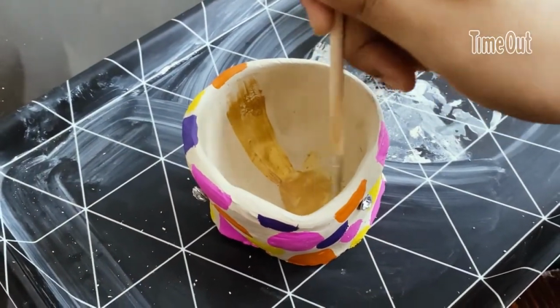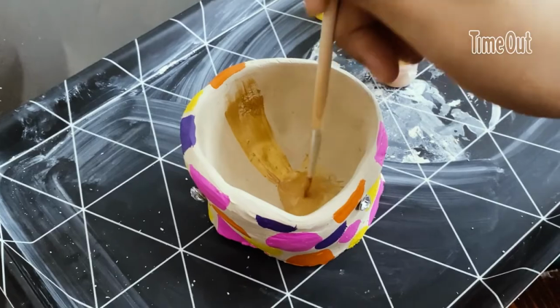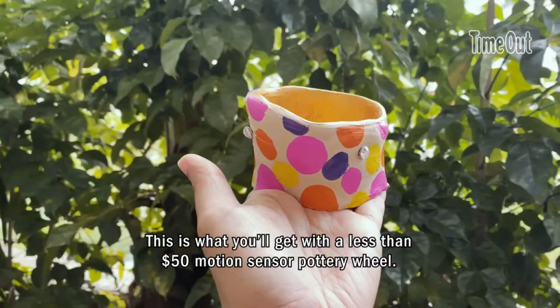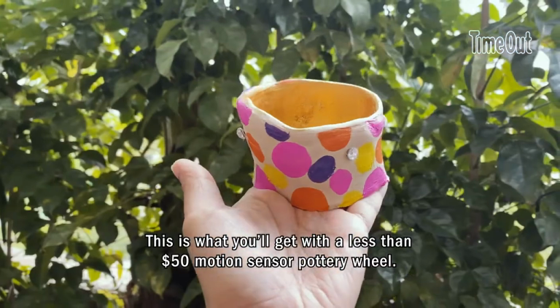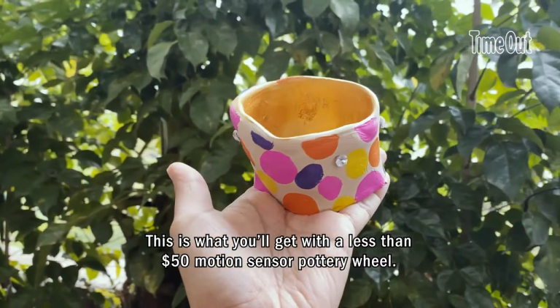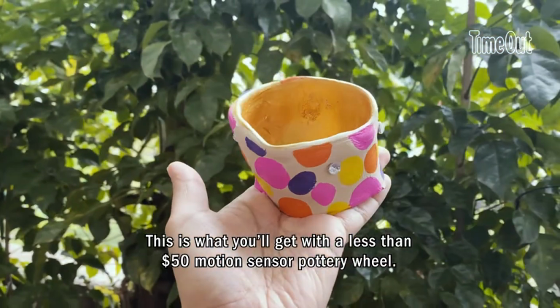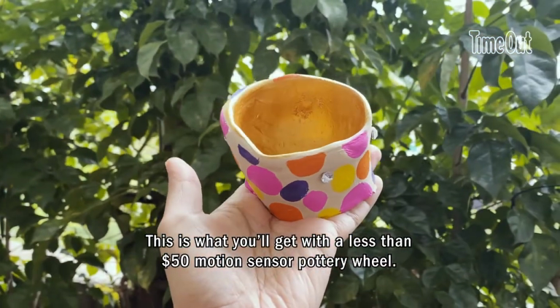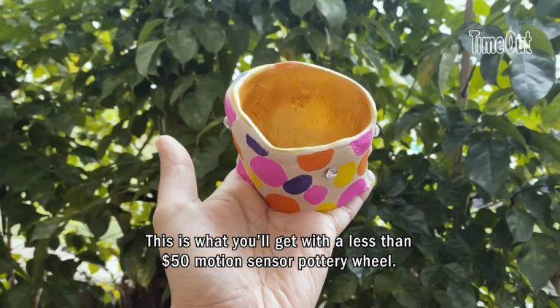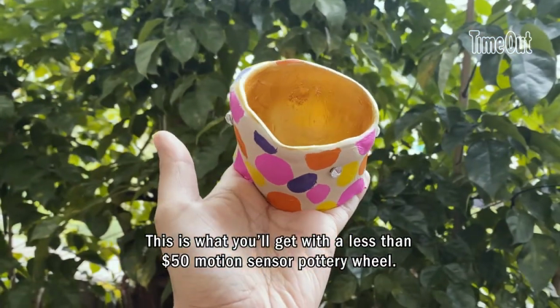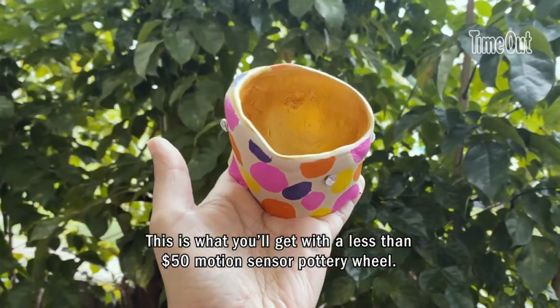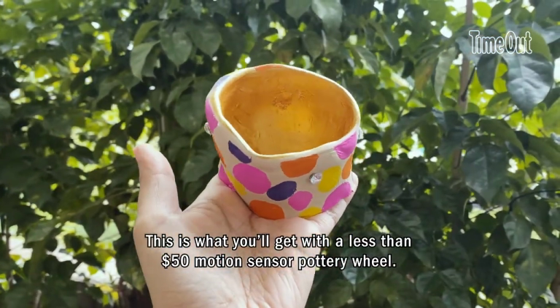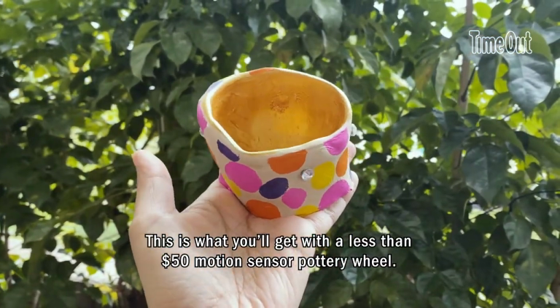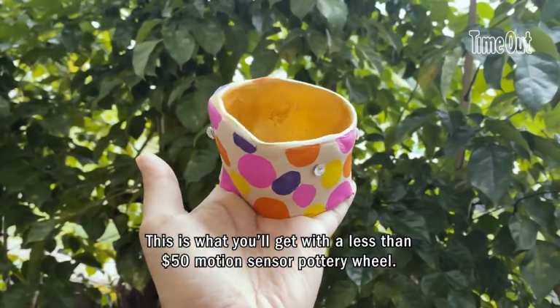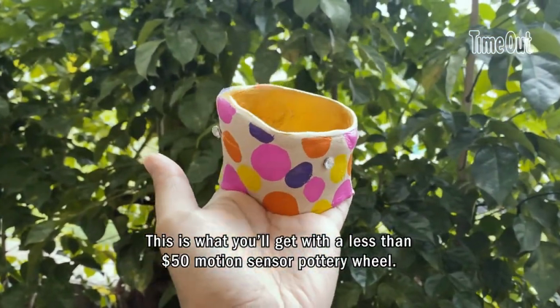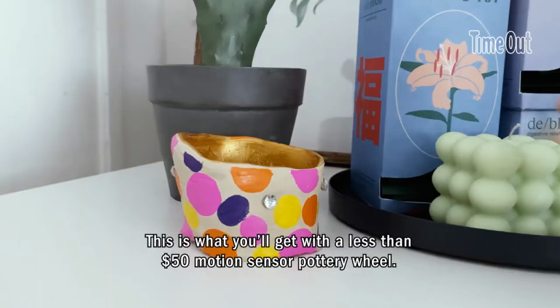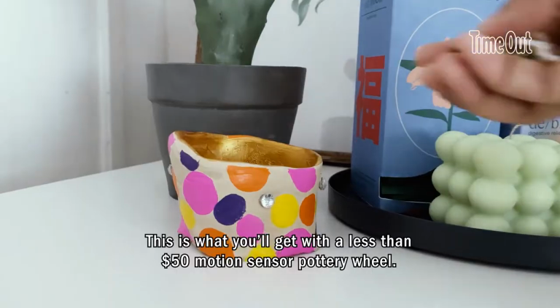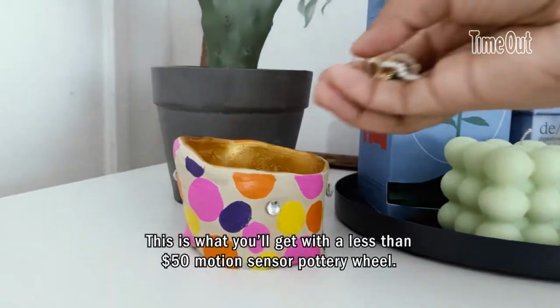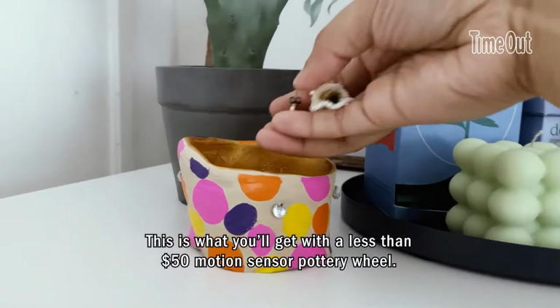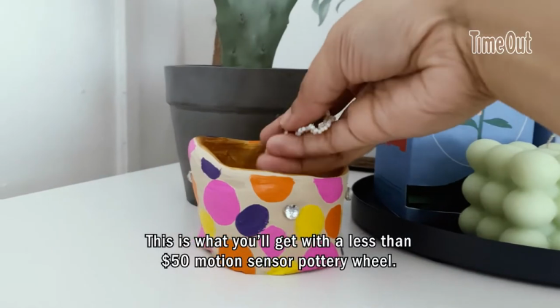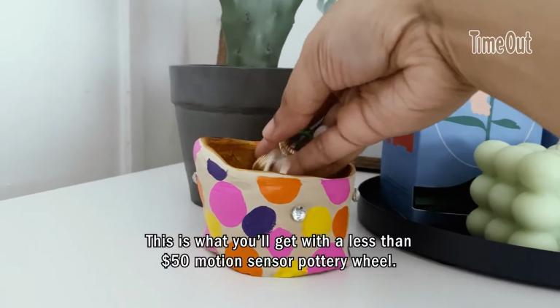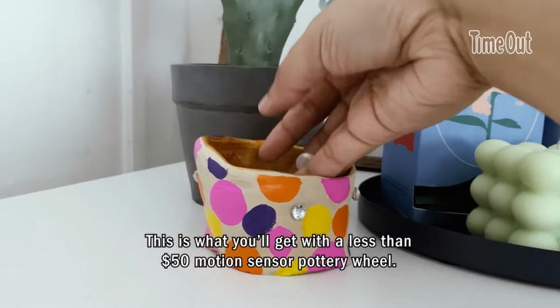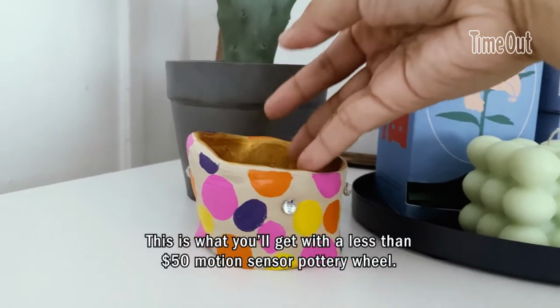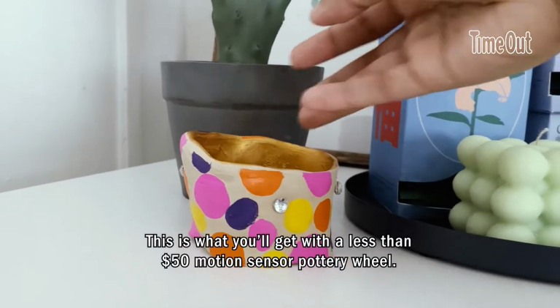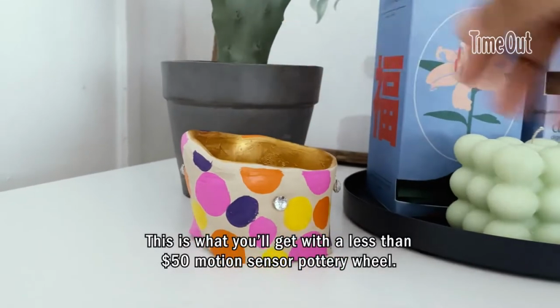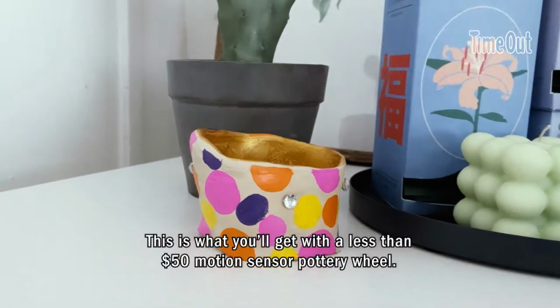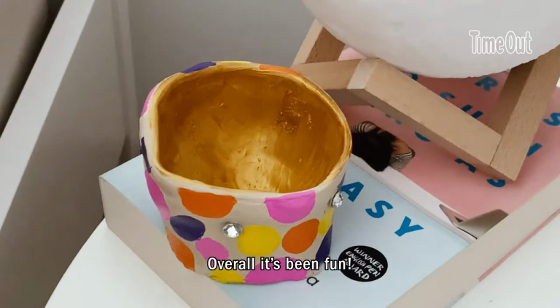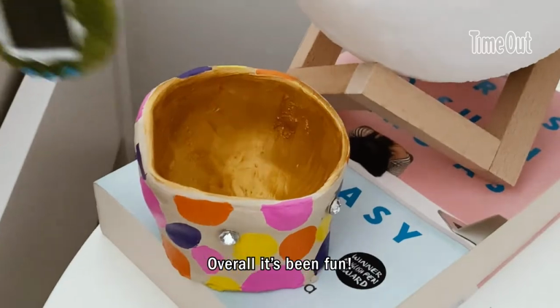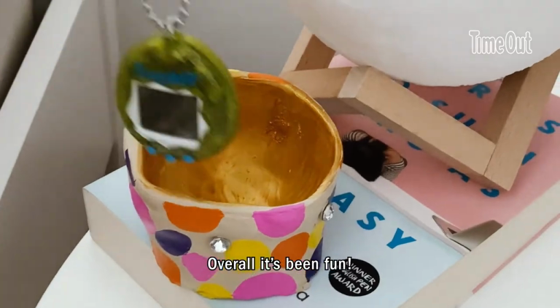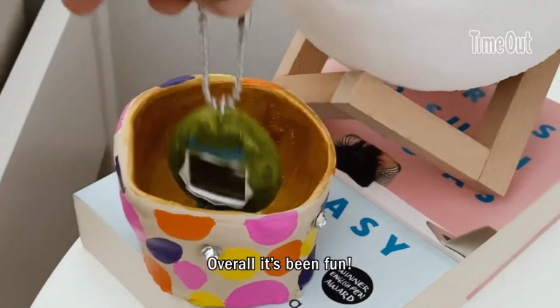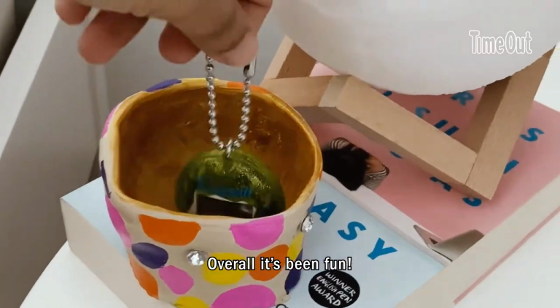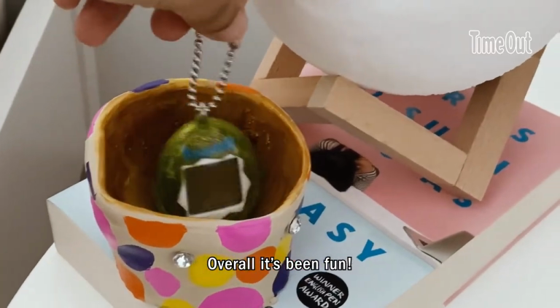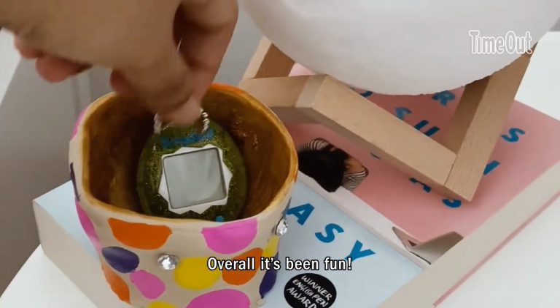This is what you get with less than $50 — a motion sensor pottery wheel. Overall, it's fun!